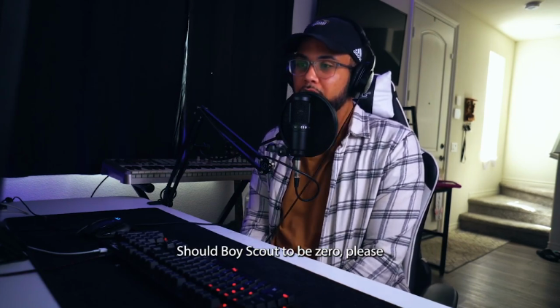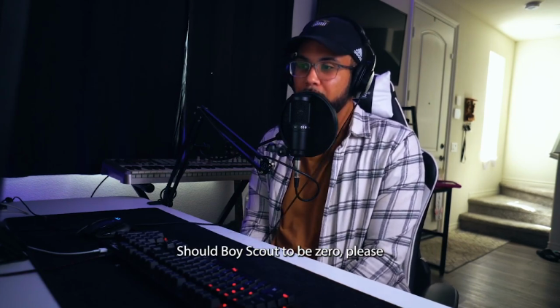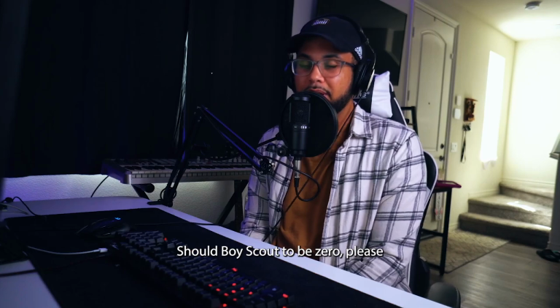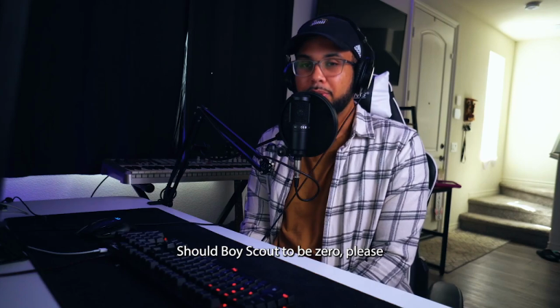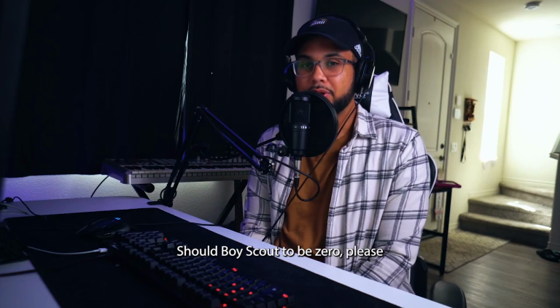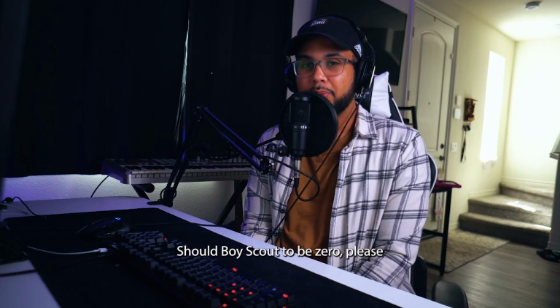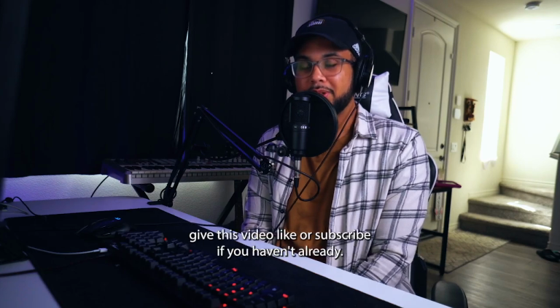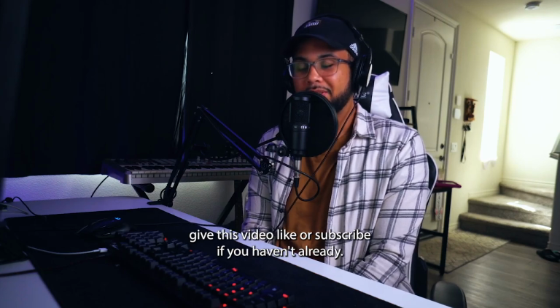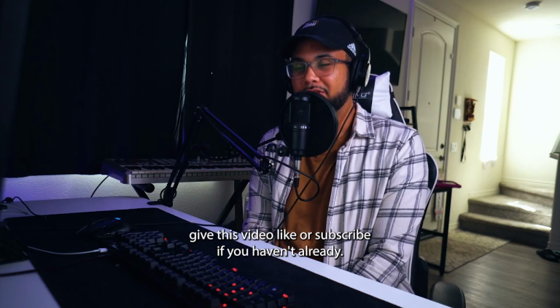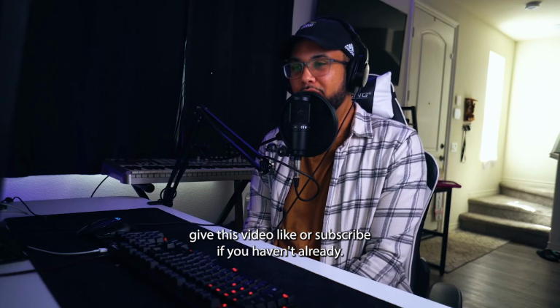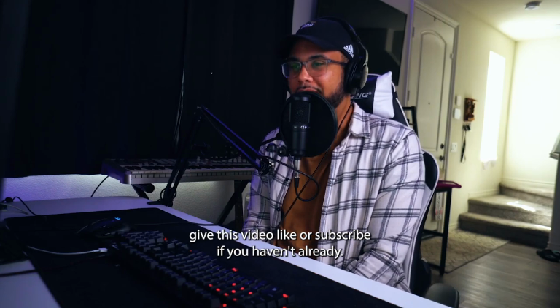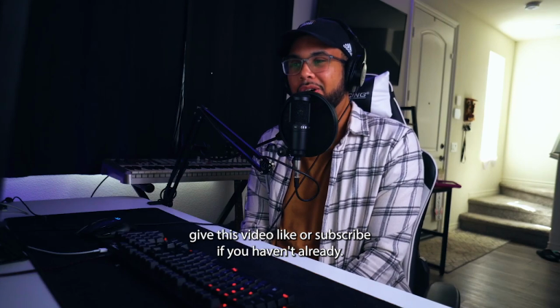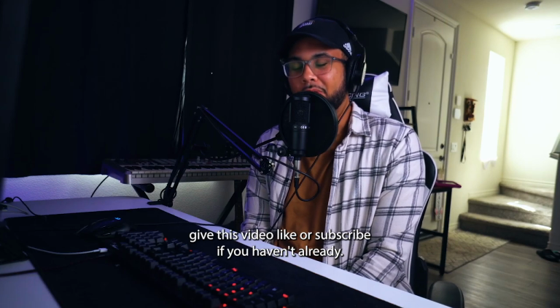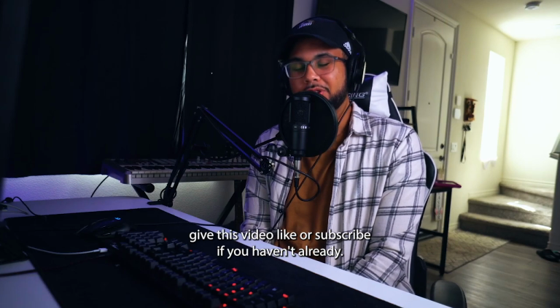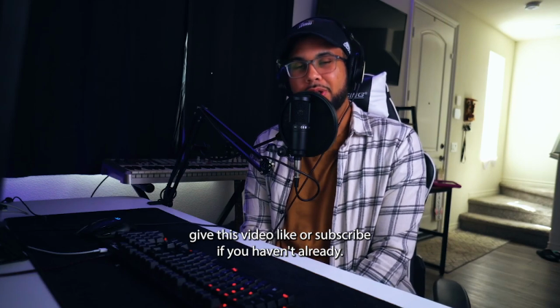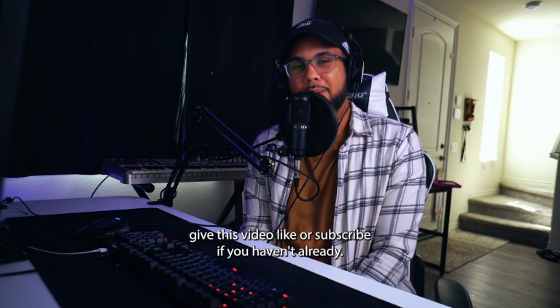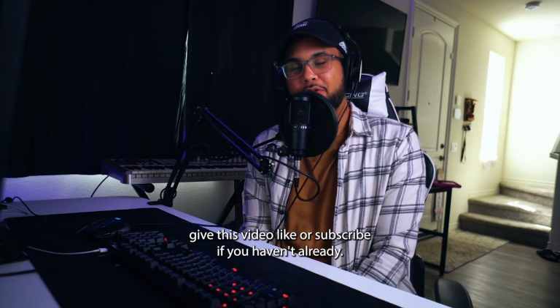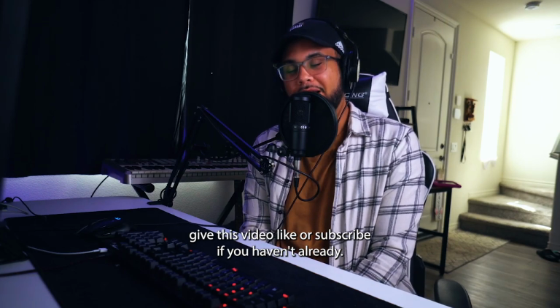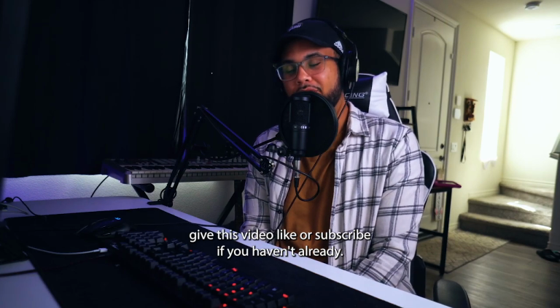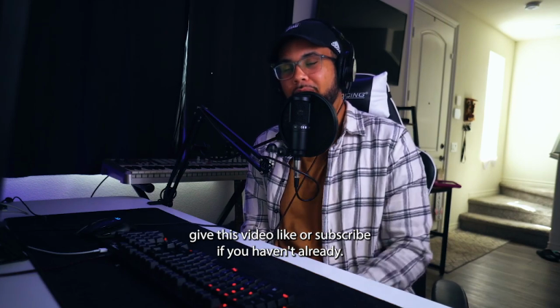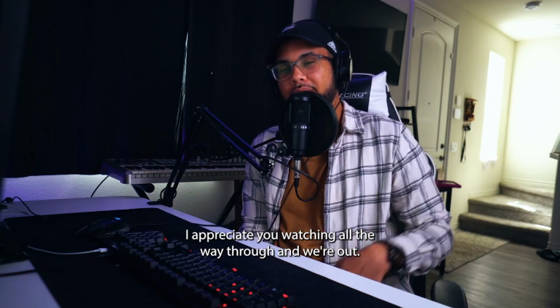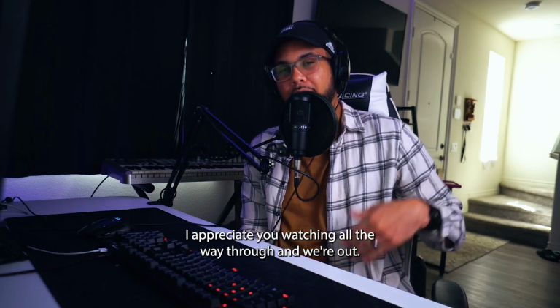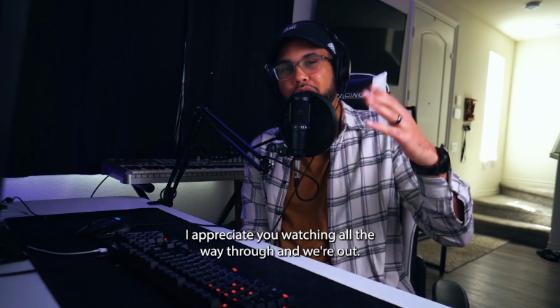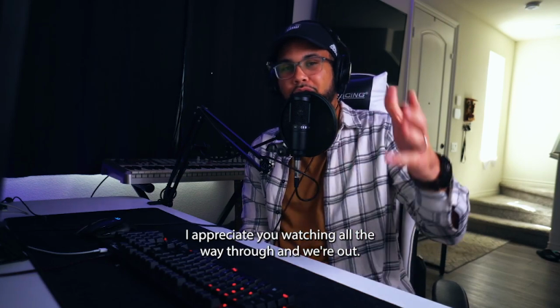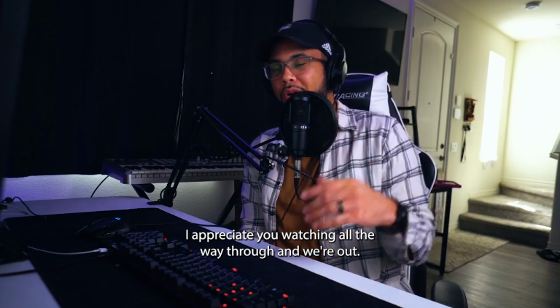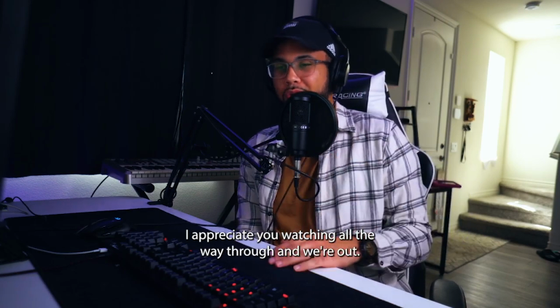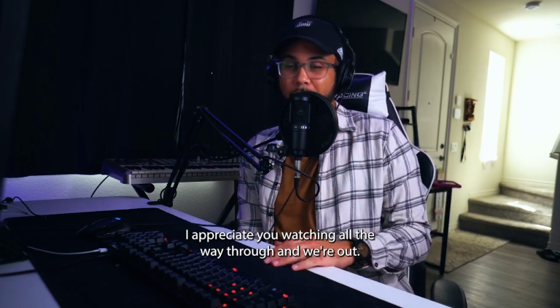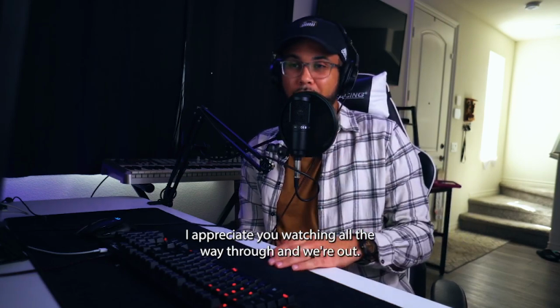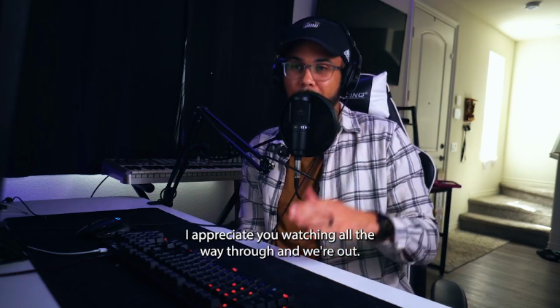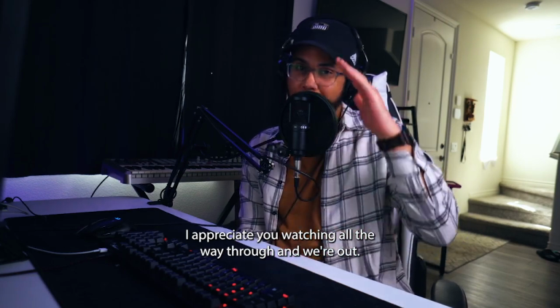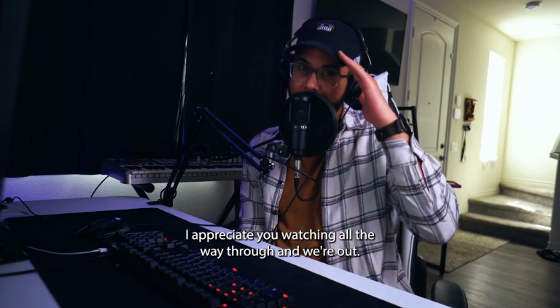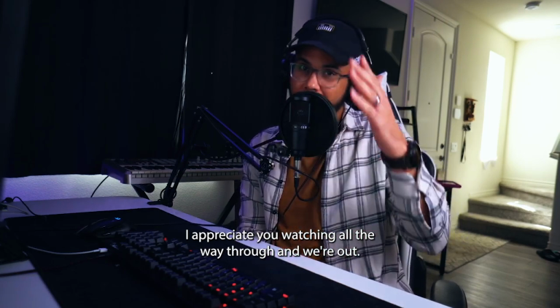My goal is to help 100 producers or musicians get their first placement — so far we're at 15. If you're looking to be a part of that, check the description below. It's your boy Skylar Bizzero — please give this video a like or subscribe if you haven't already.